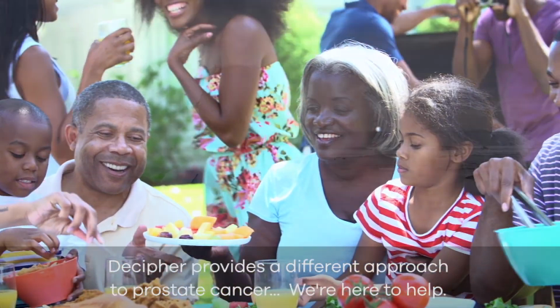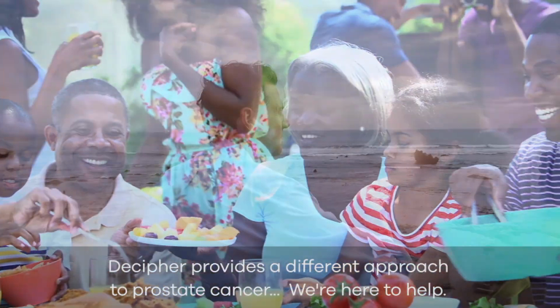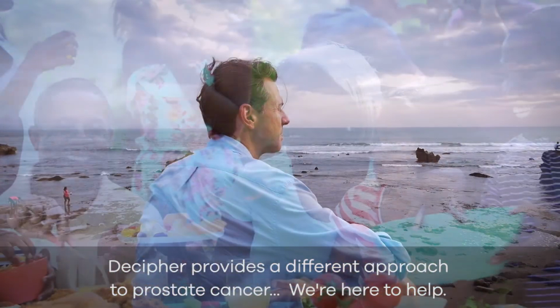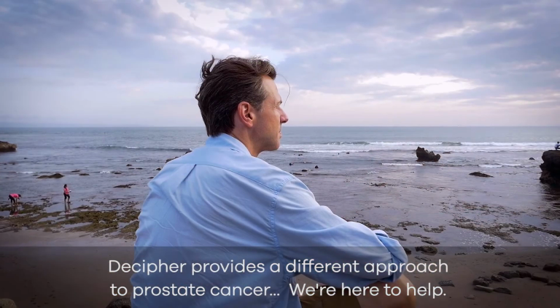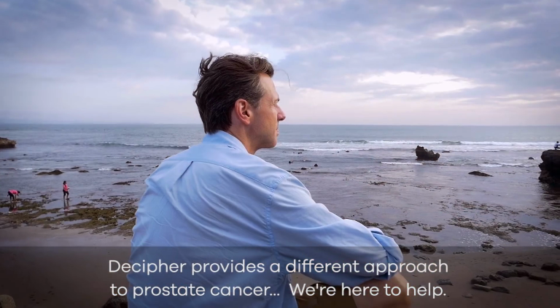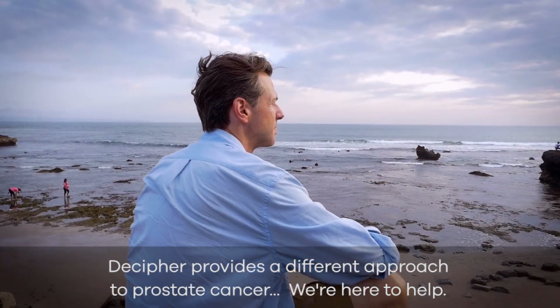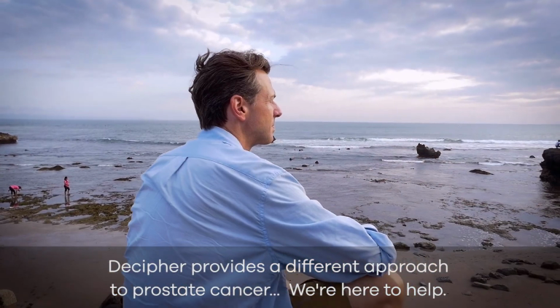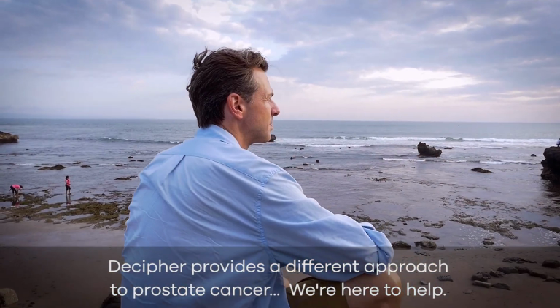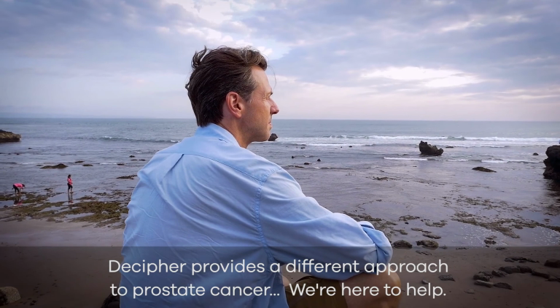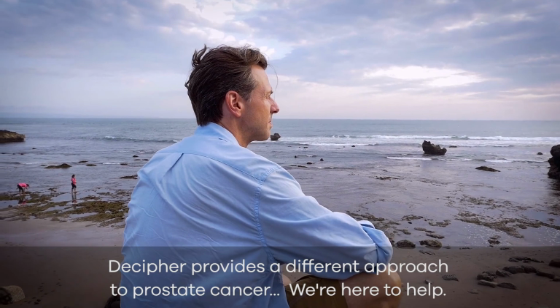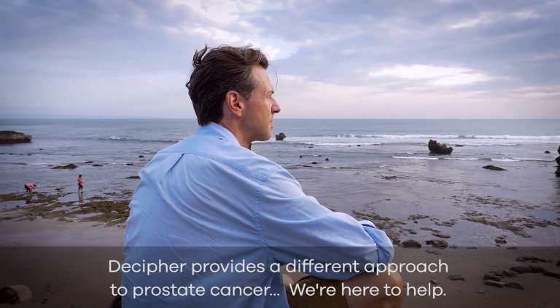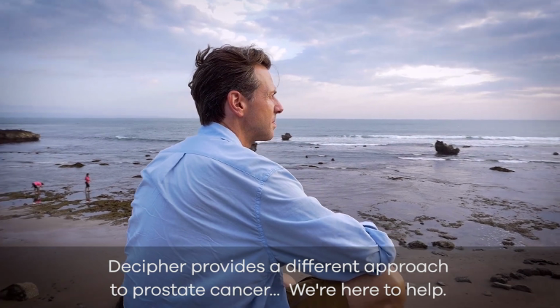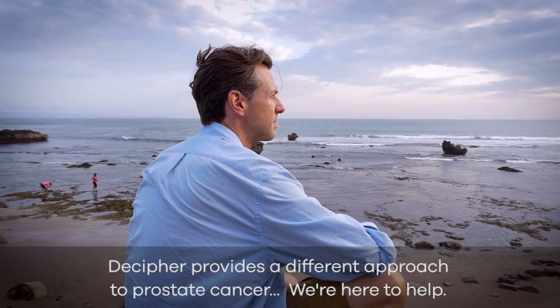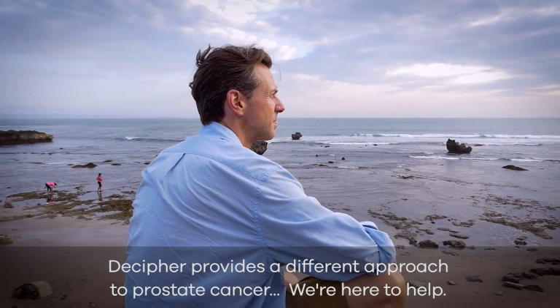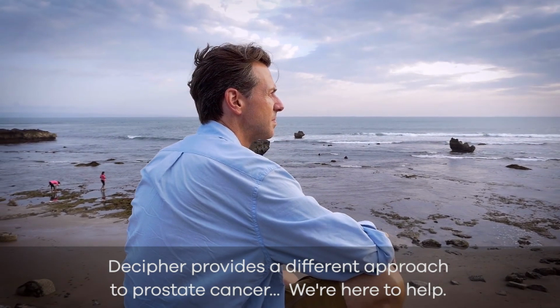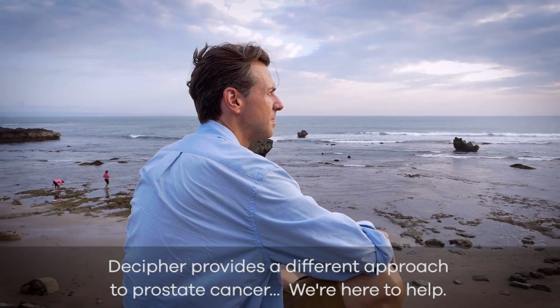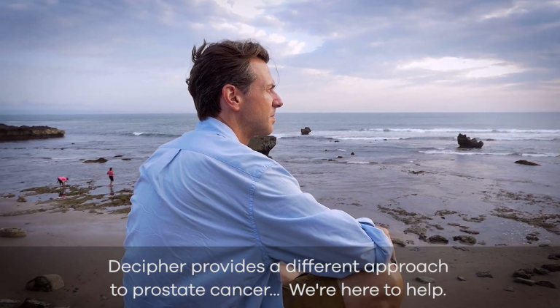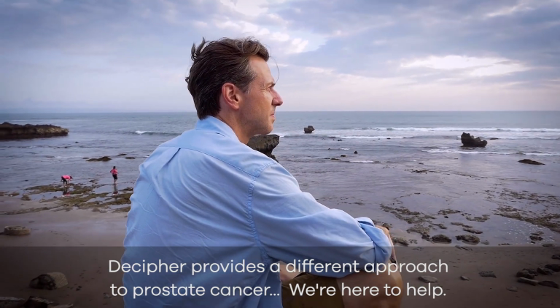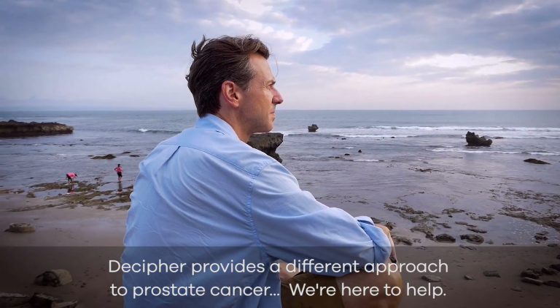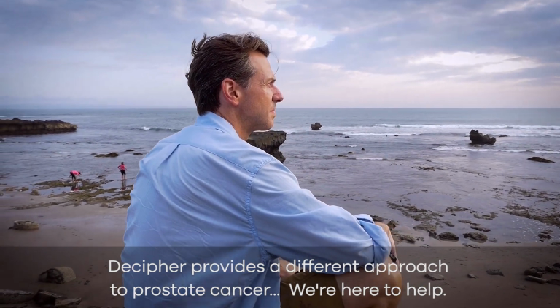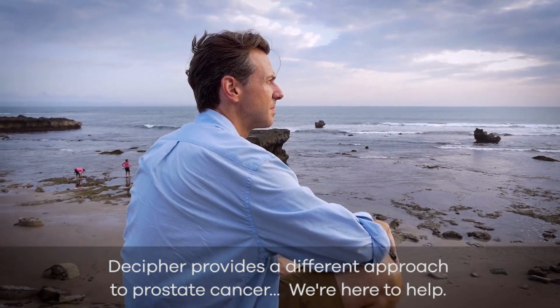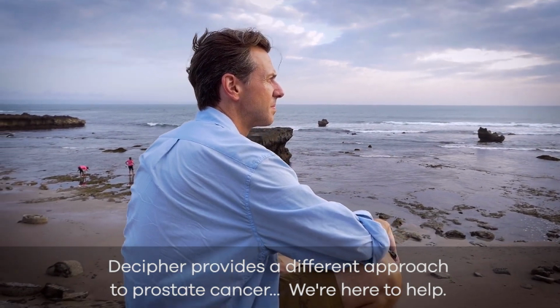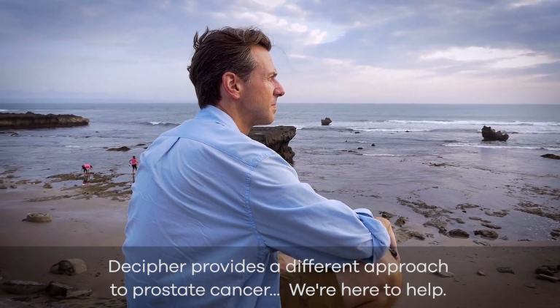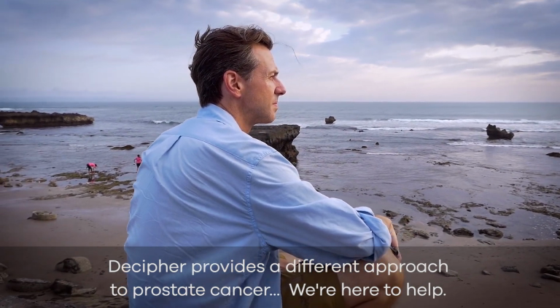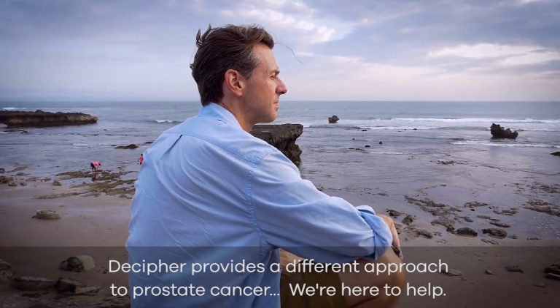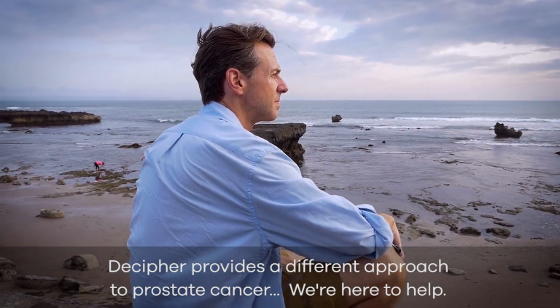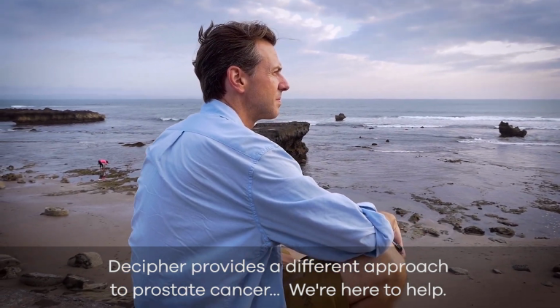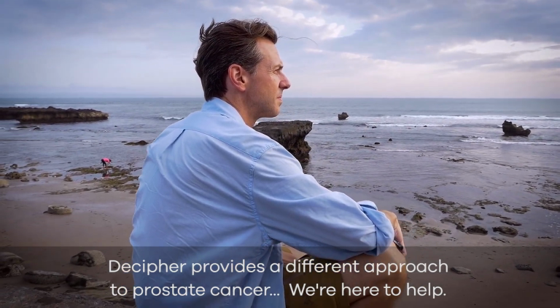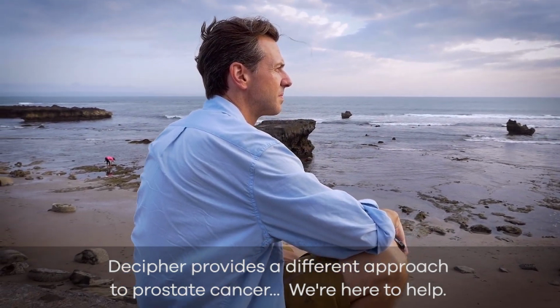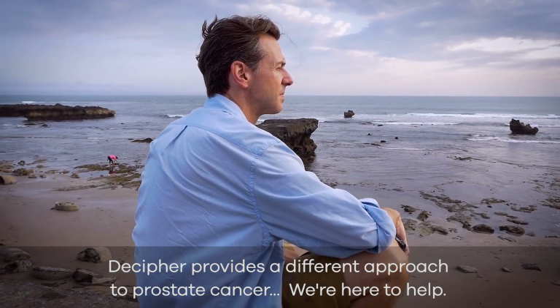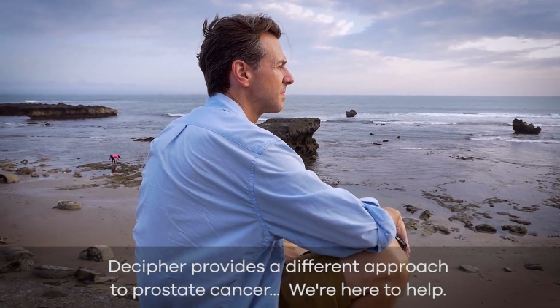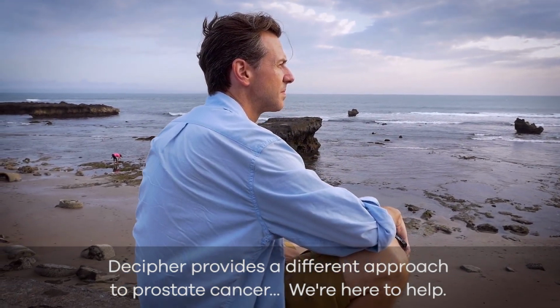Decipher provides a different approach to prostate cancer. We're here to help.